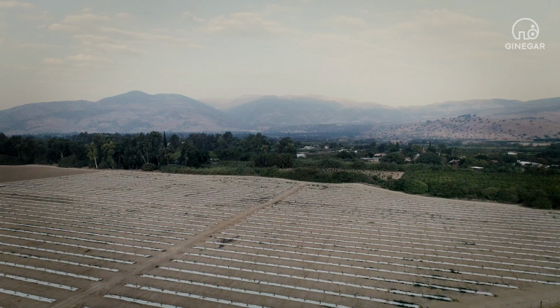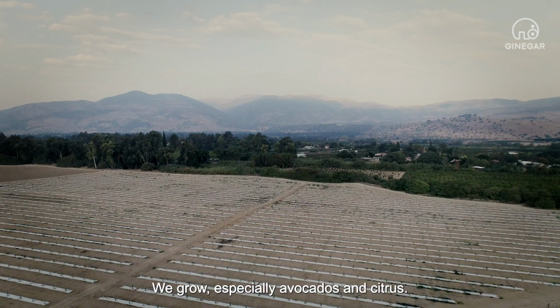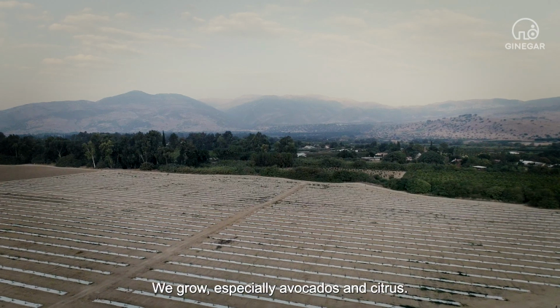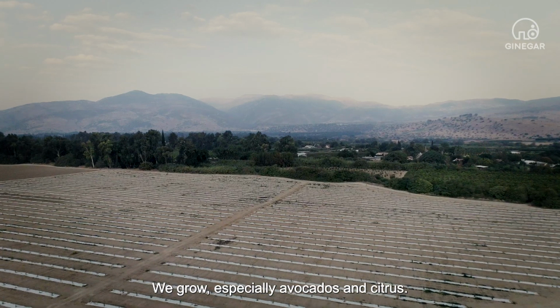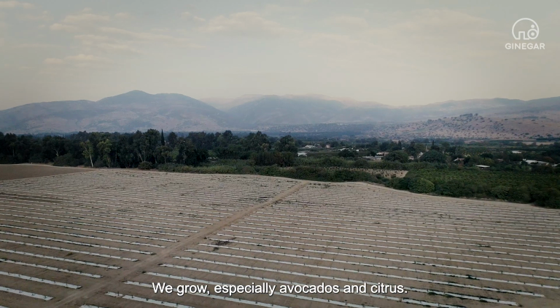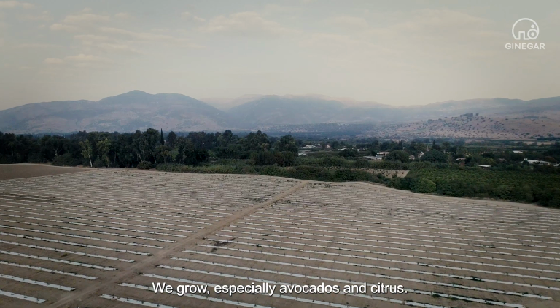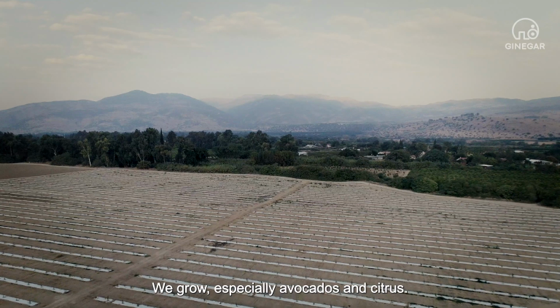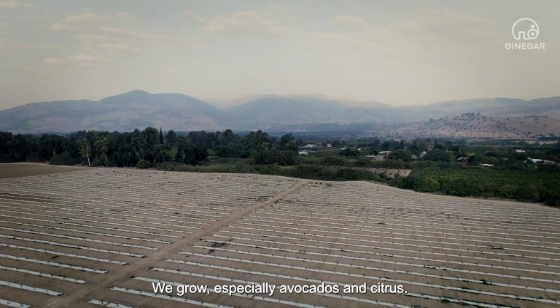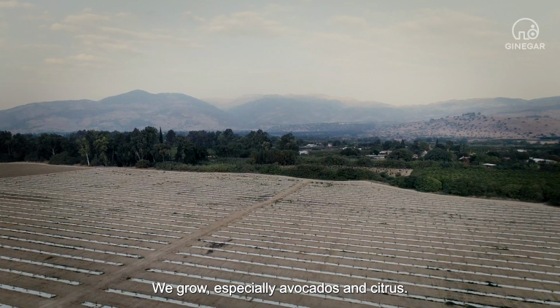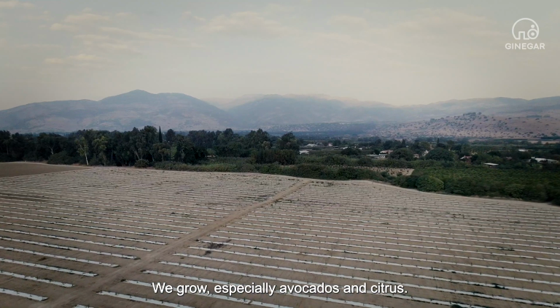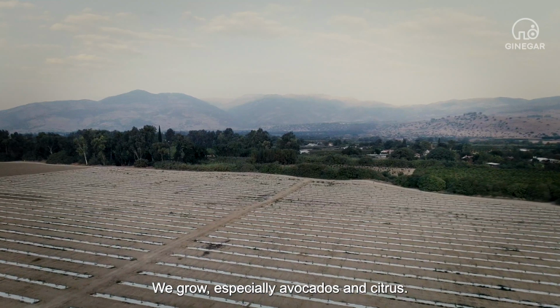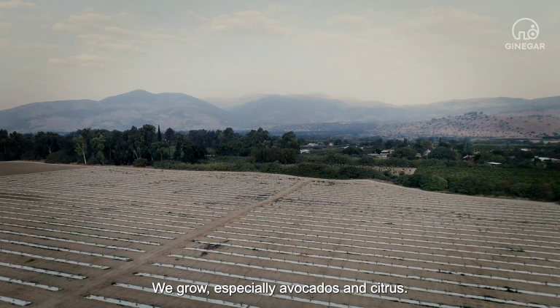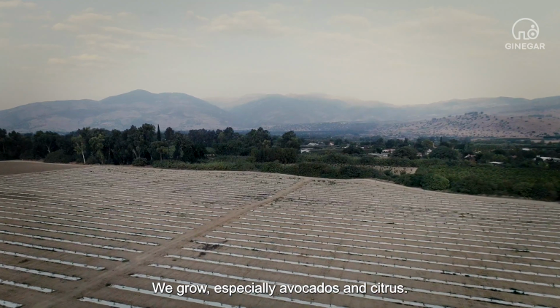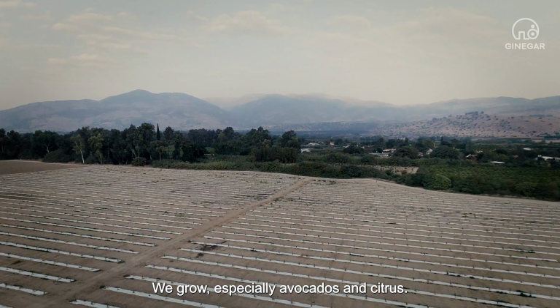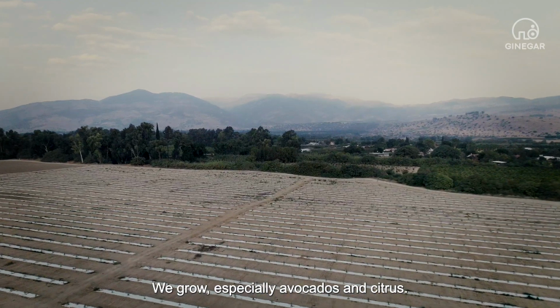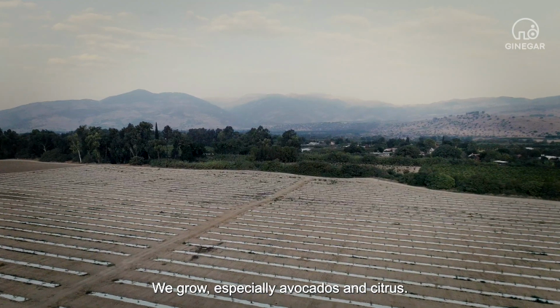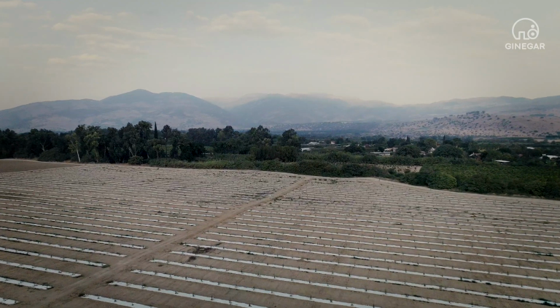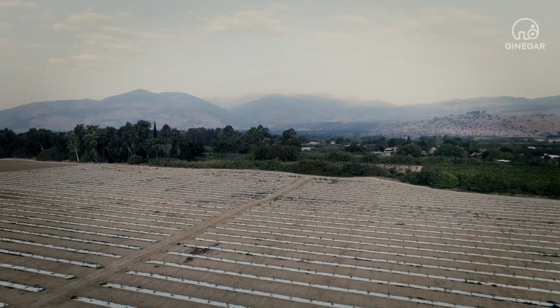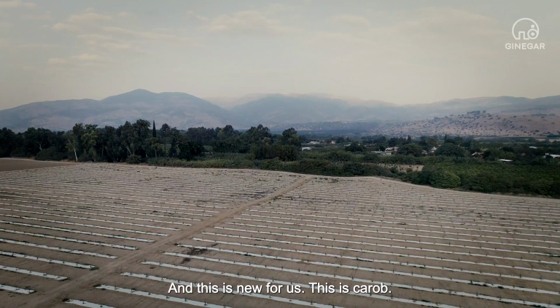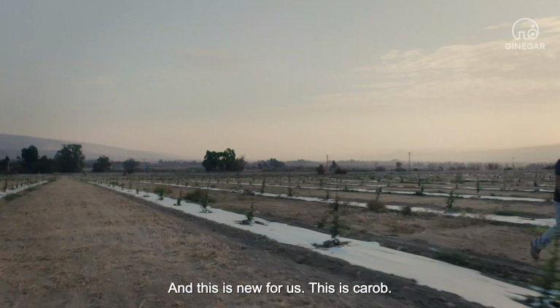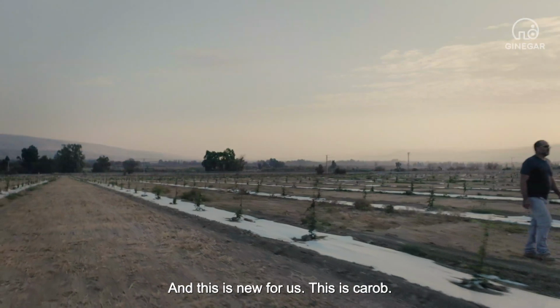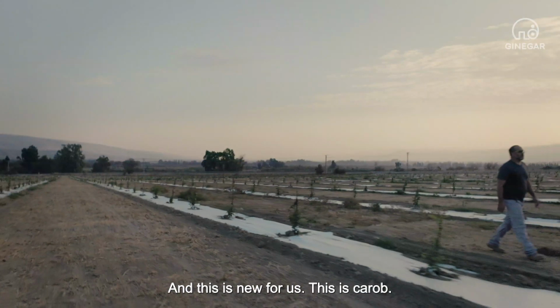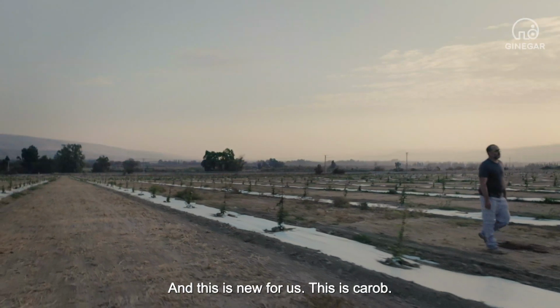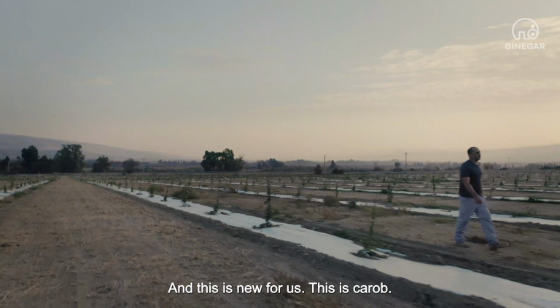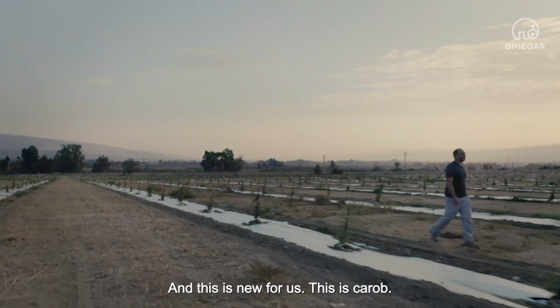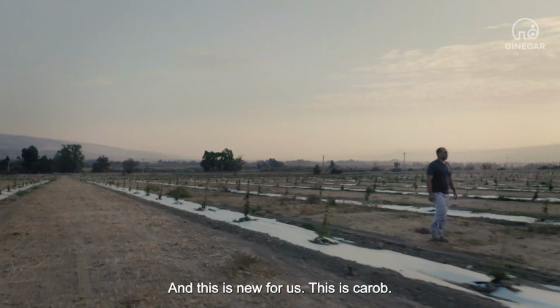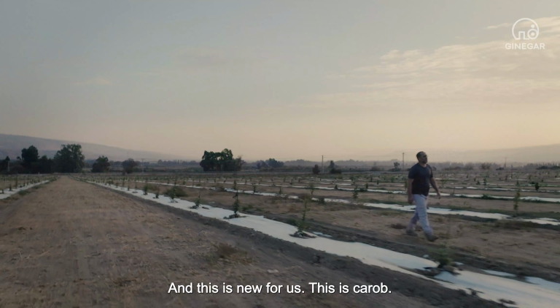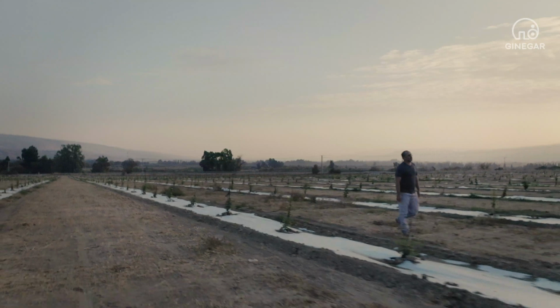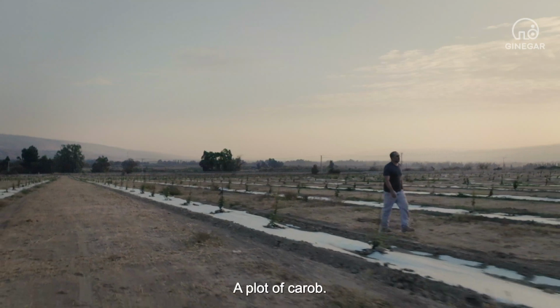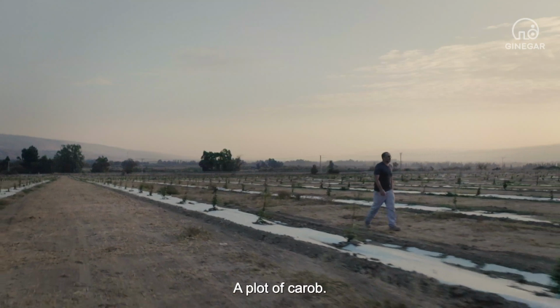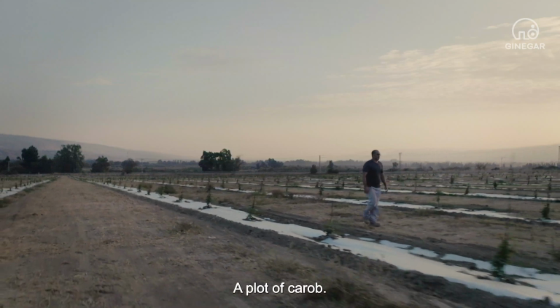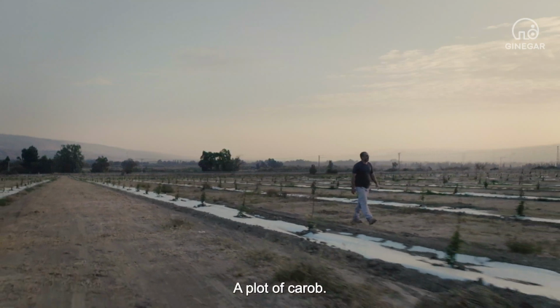We grow especially avocados and citrus, and this is new for us. This is carob, a plot of carob.